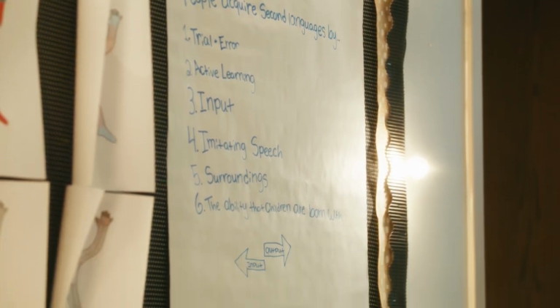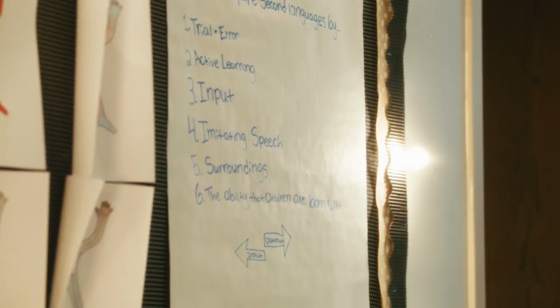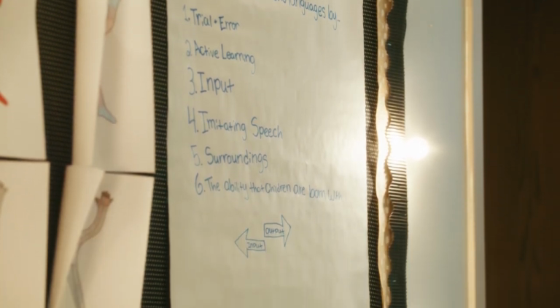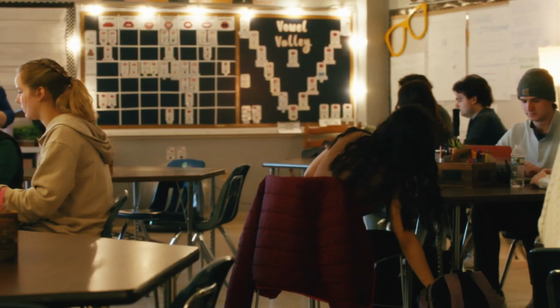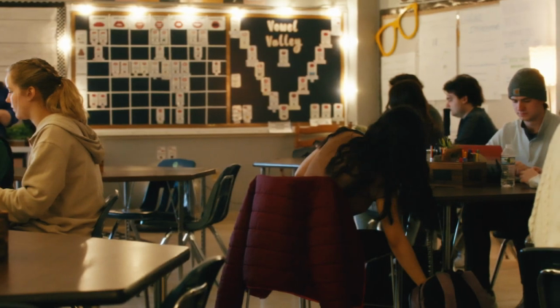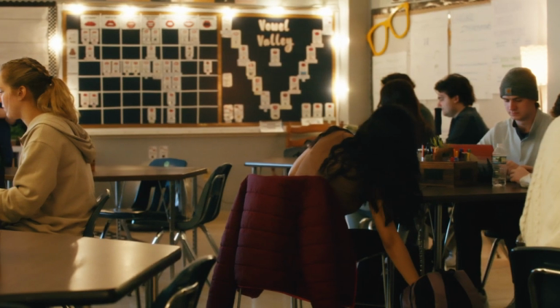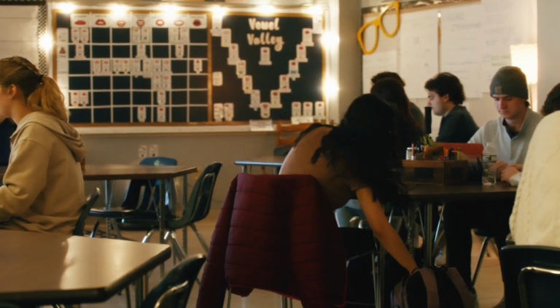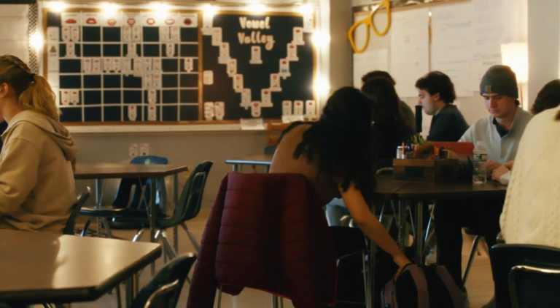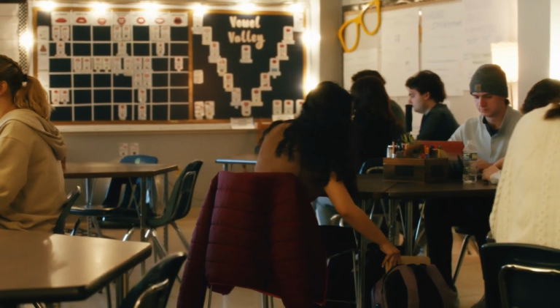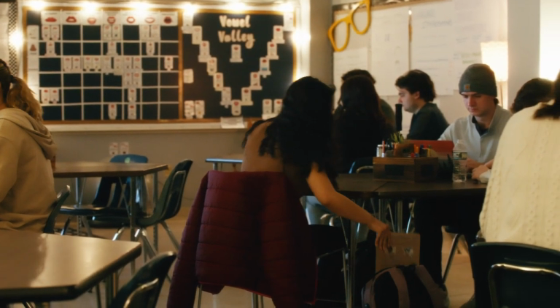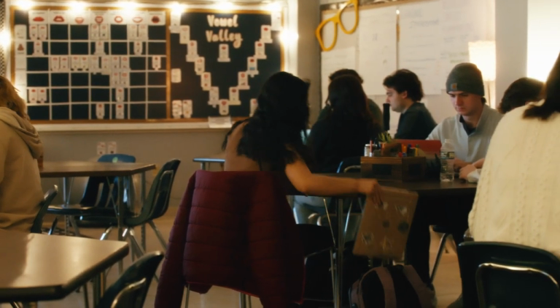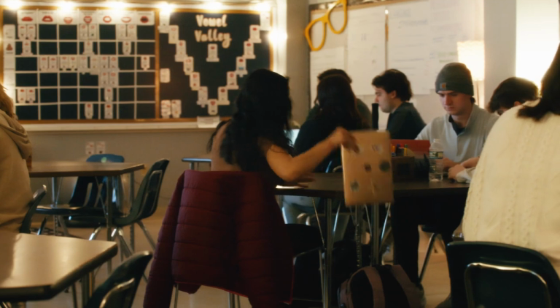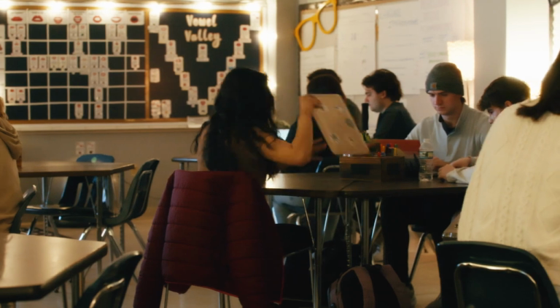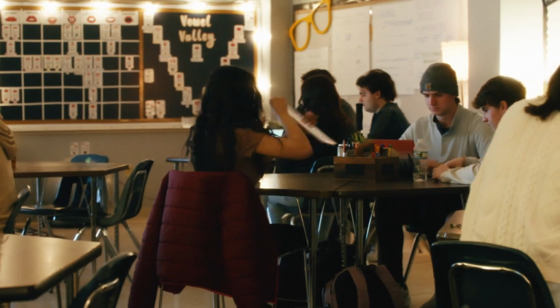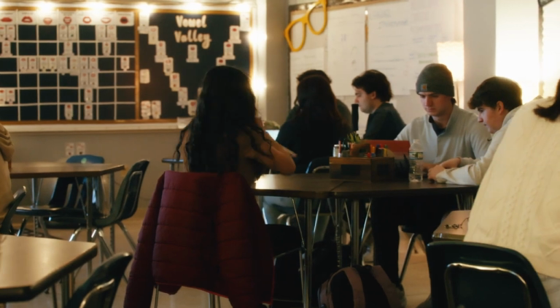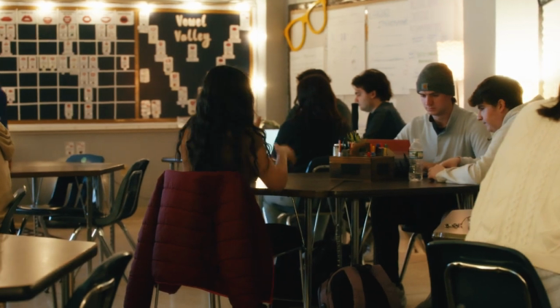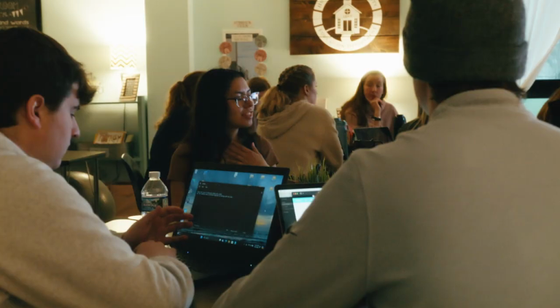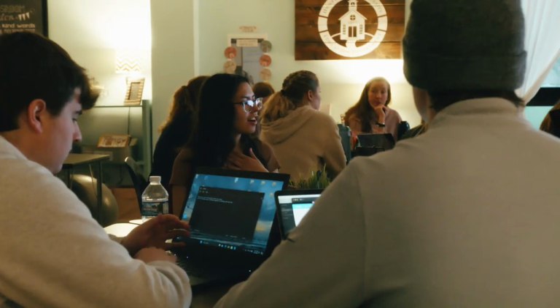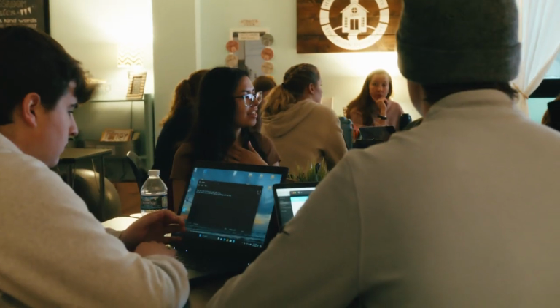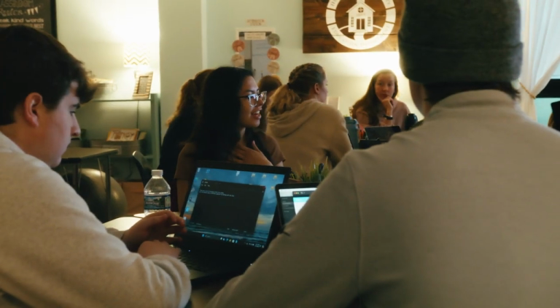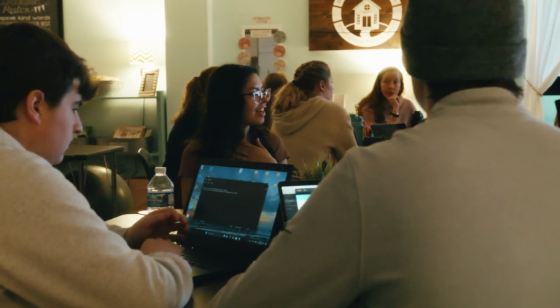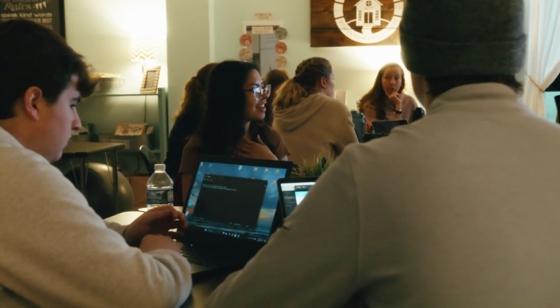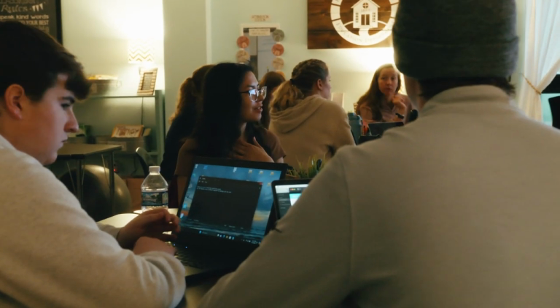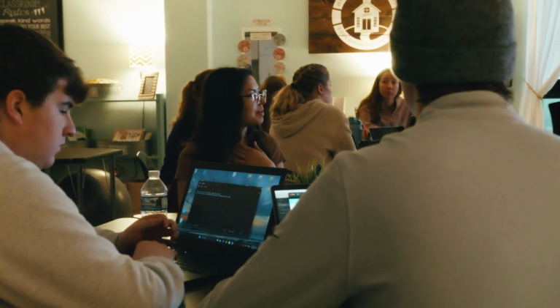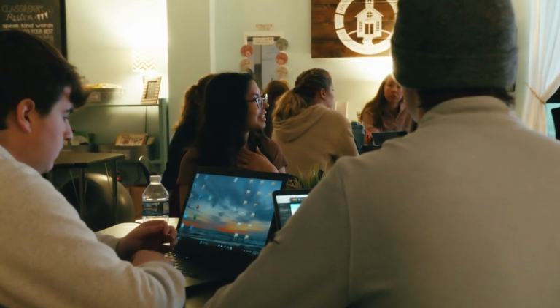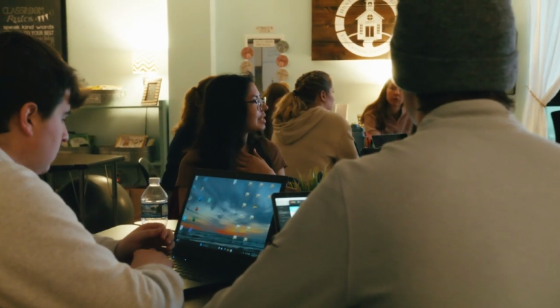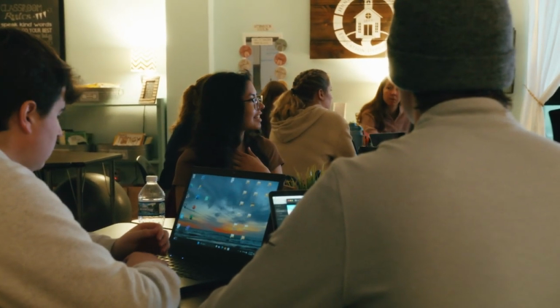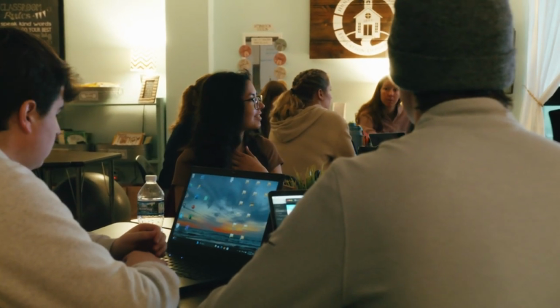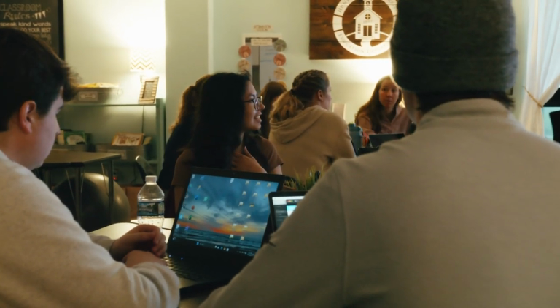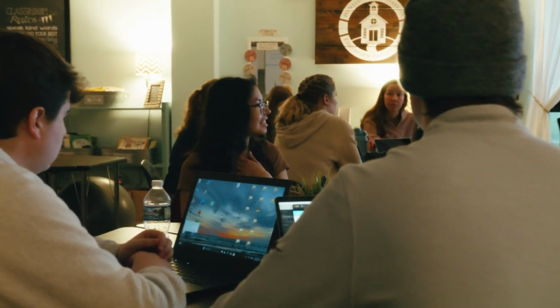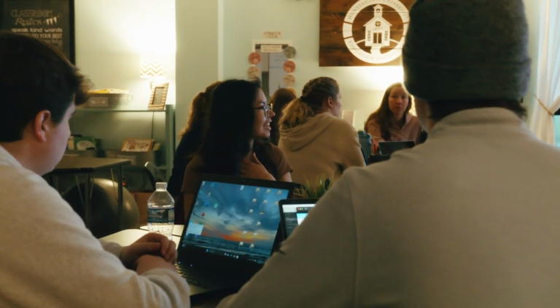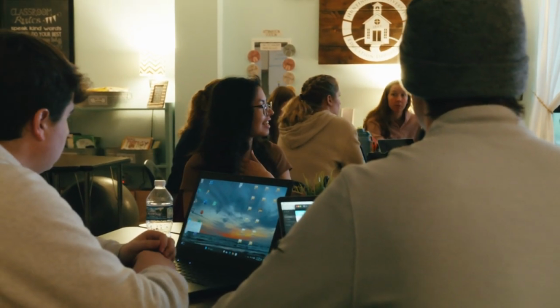The fifth and final course is a practicum where you're able to apply all the things you've learned in the coursework in a real teaching setting.